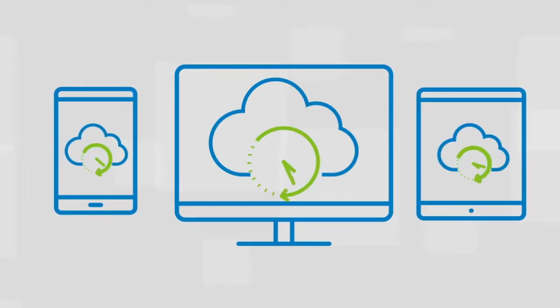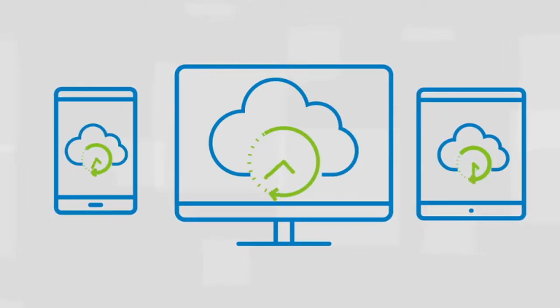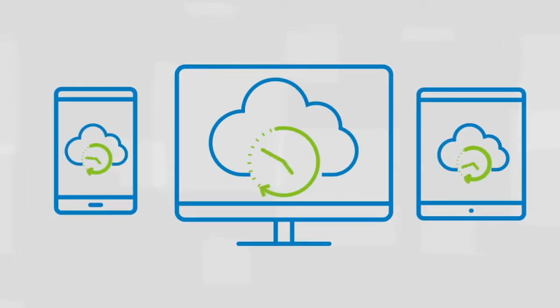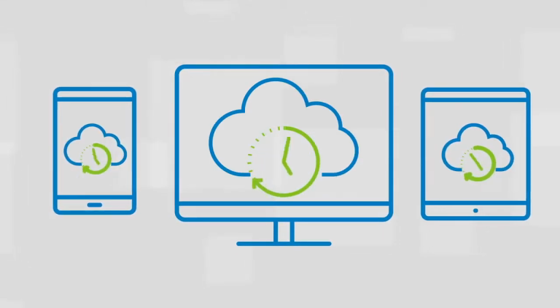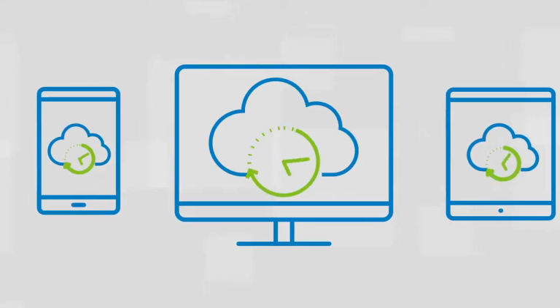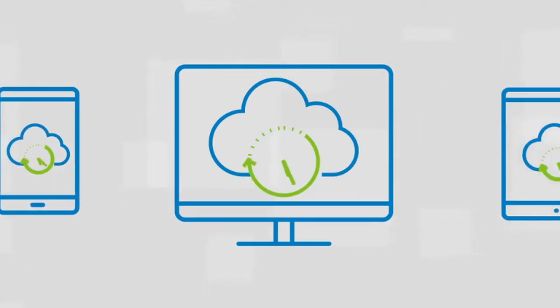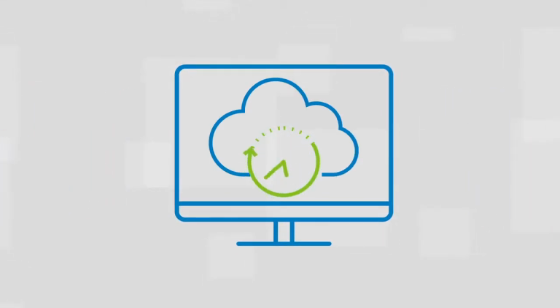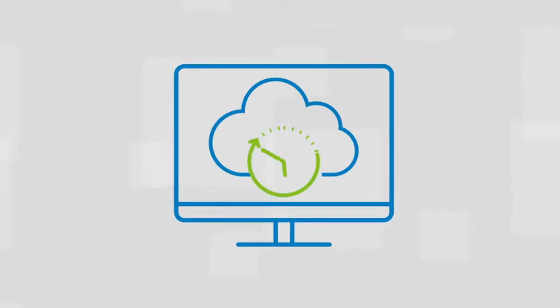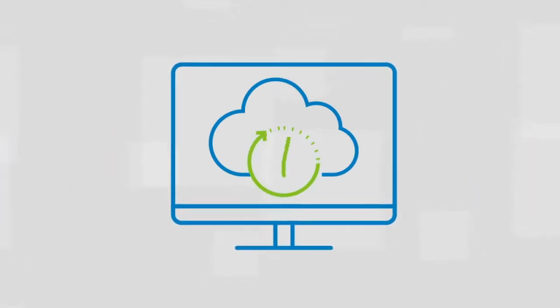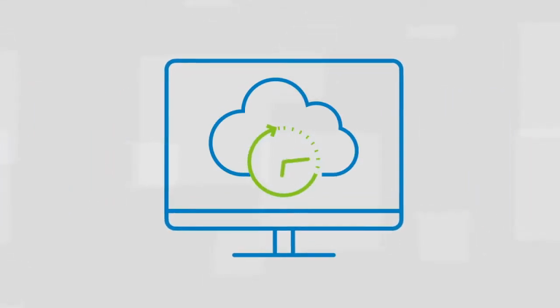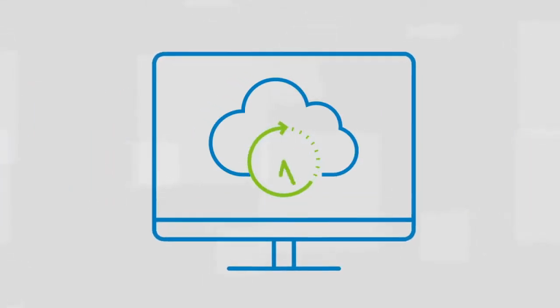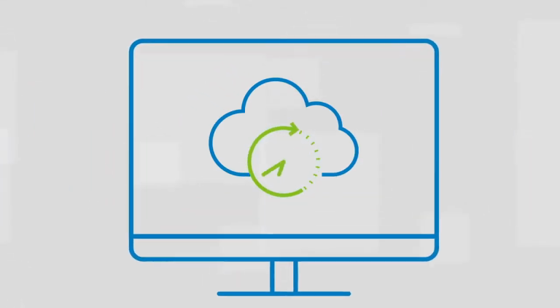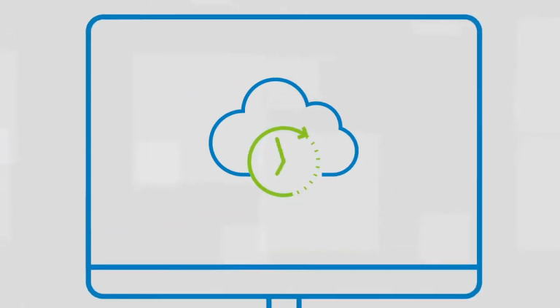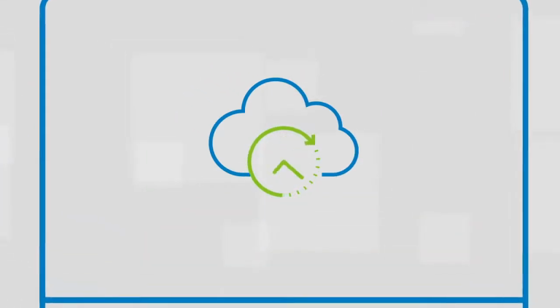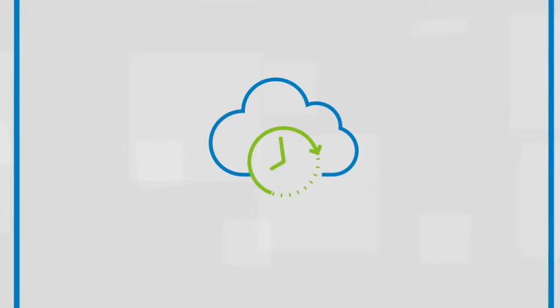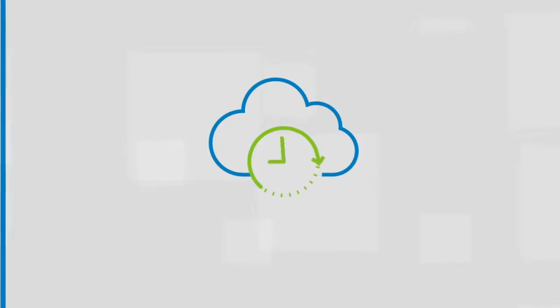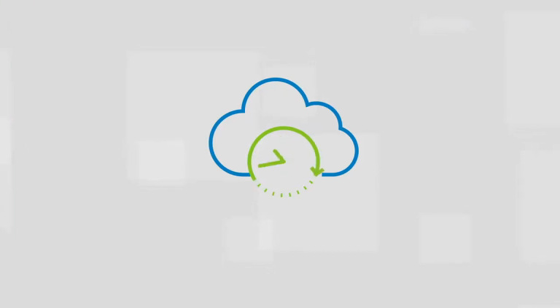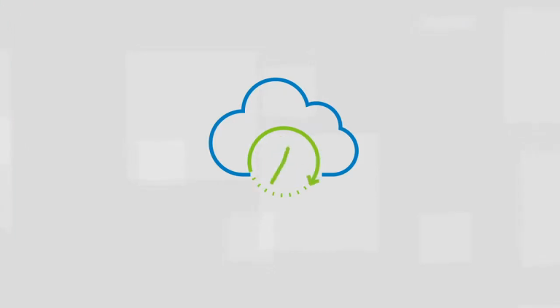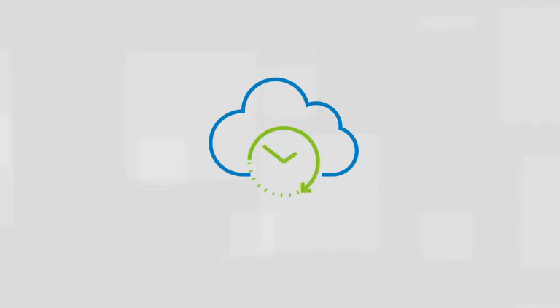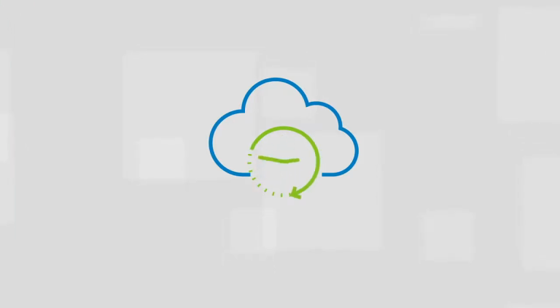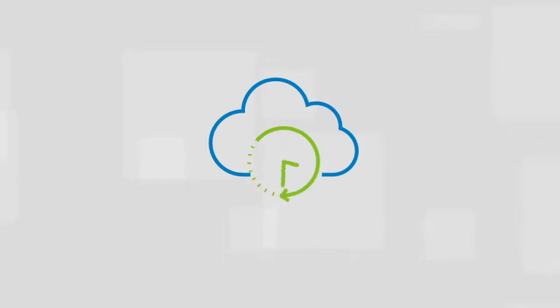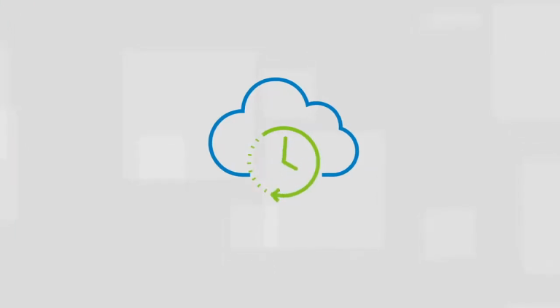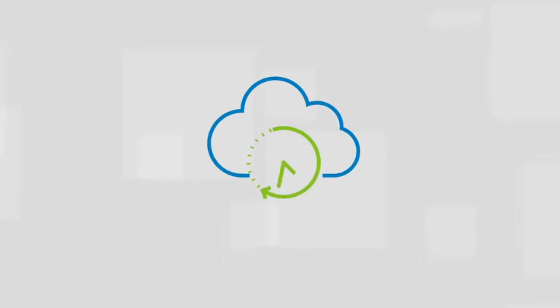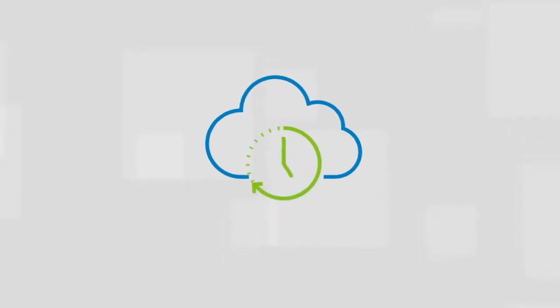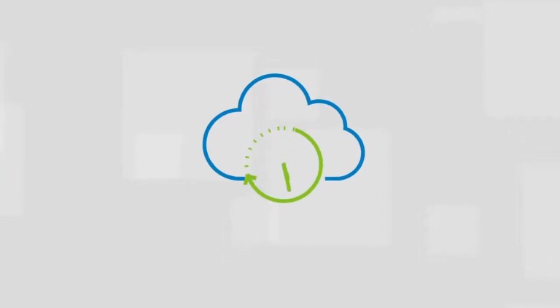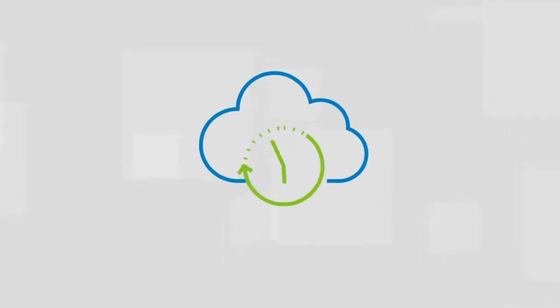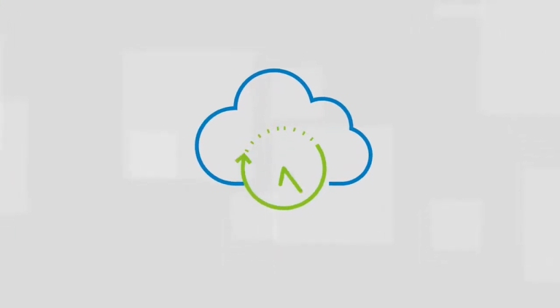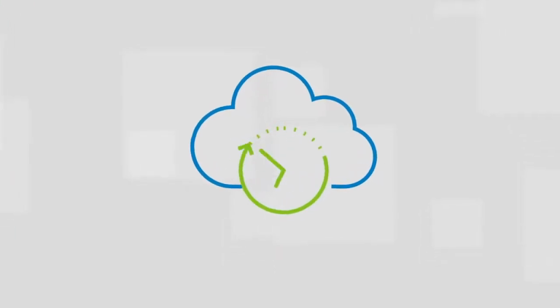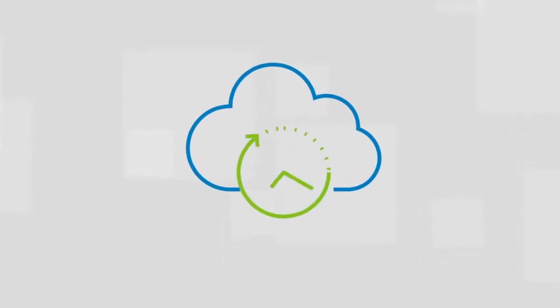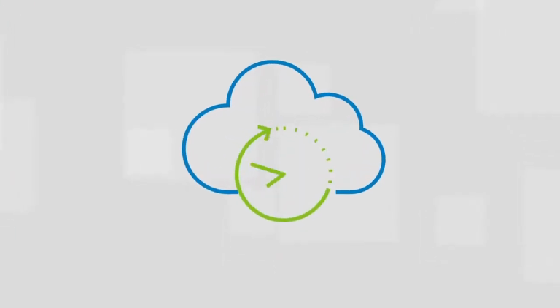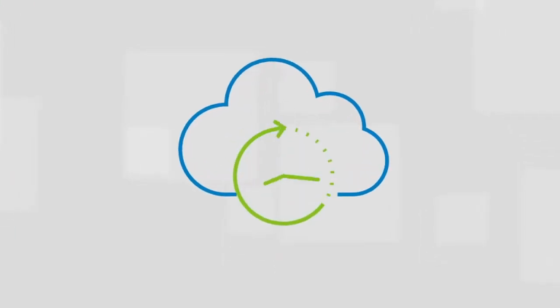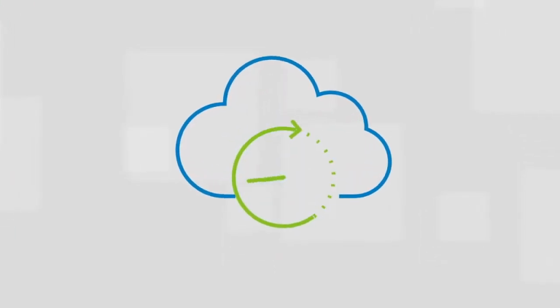Find out how real-time data entry from Basecone will drive your efficiency and half the time you spend on data entry.